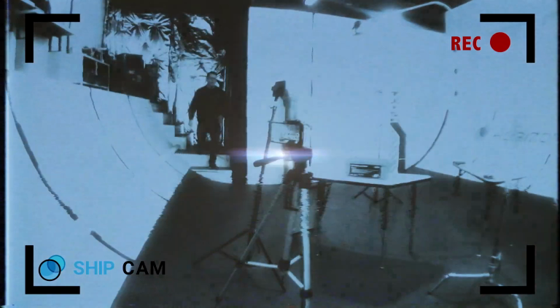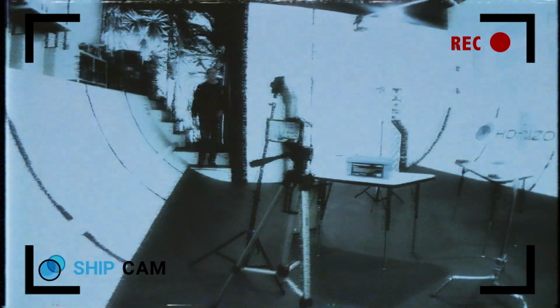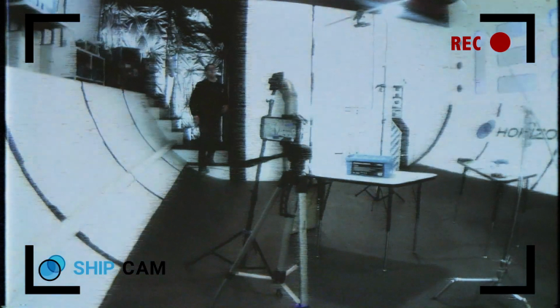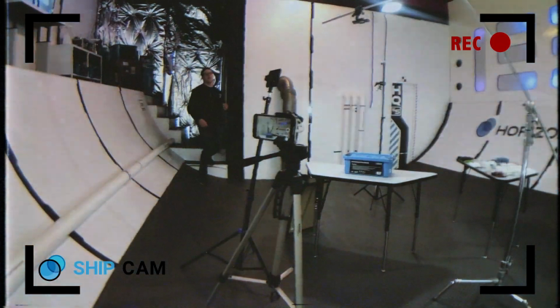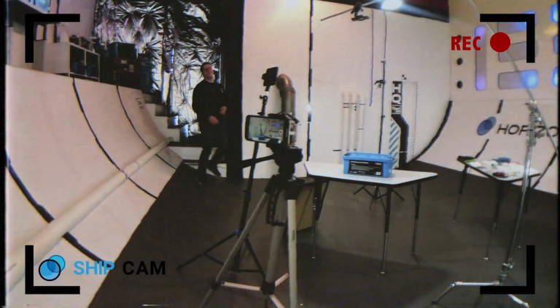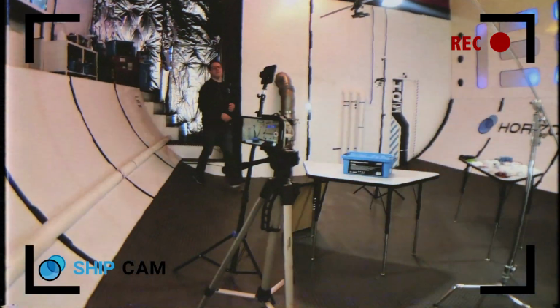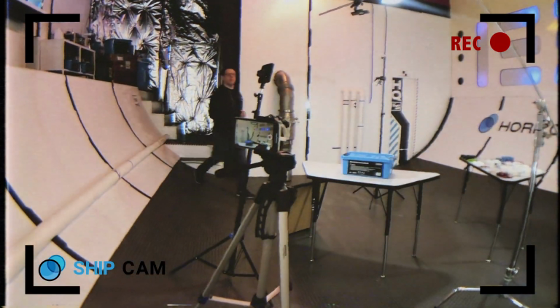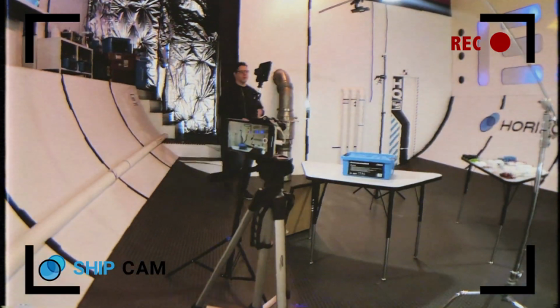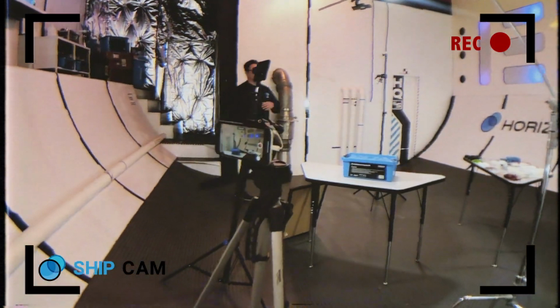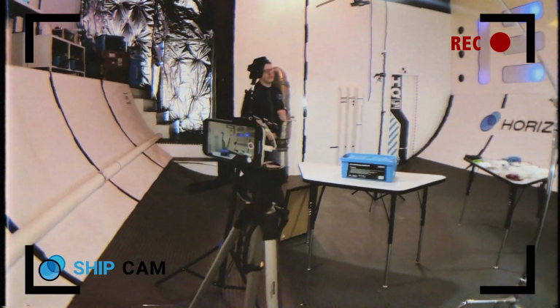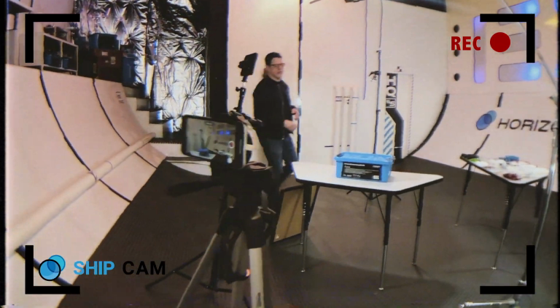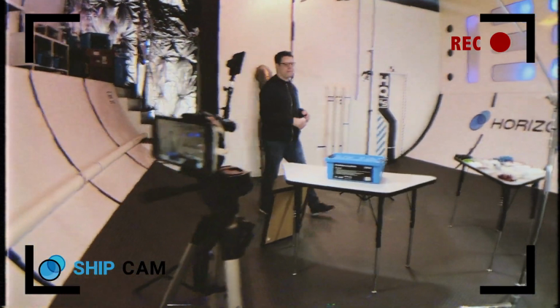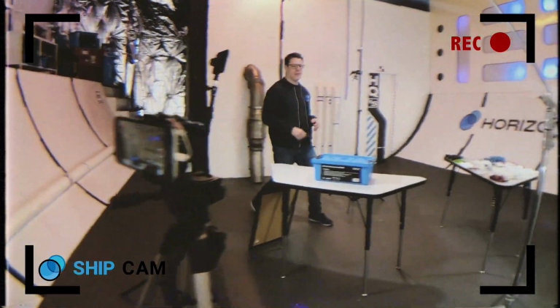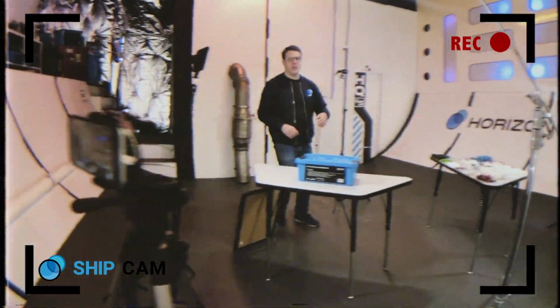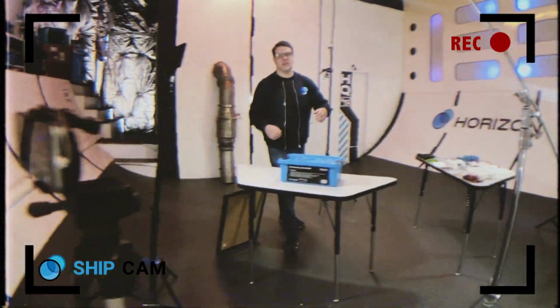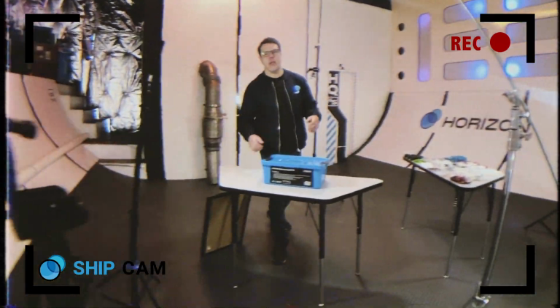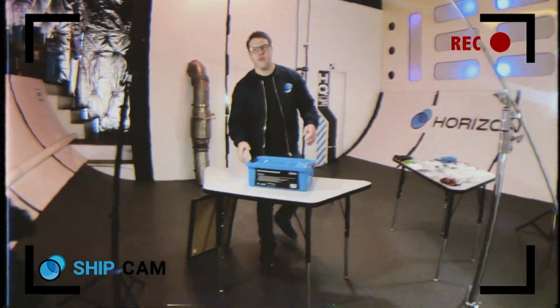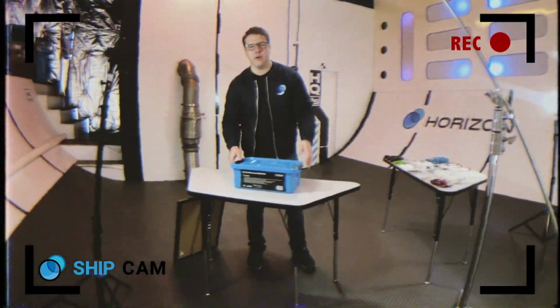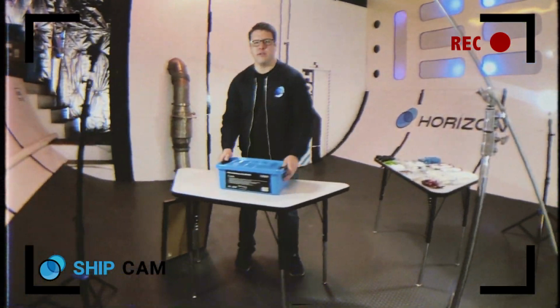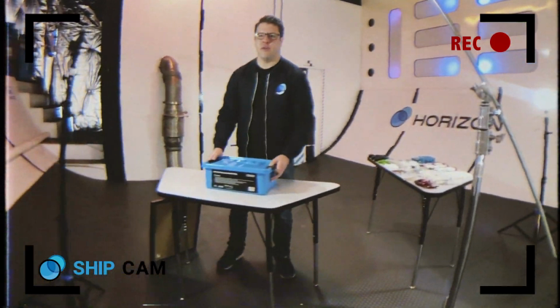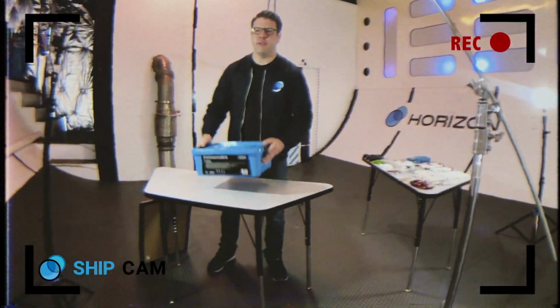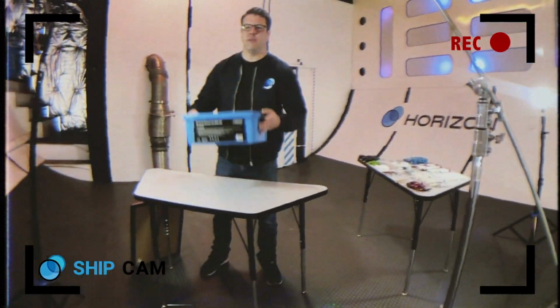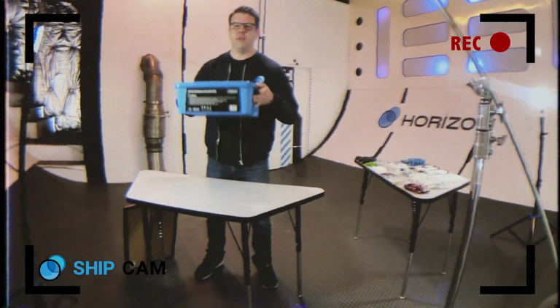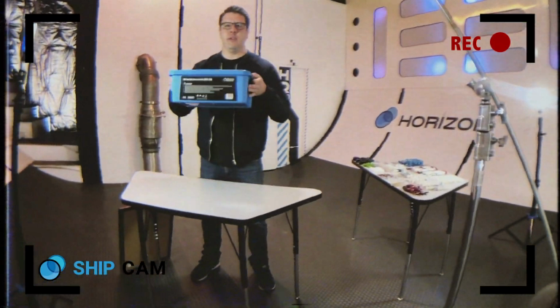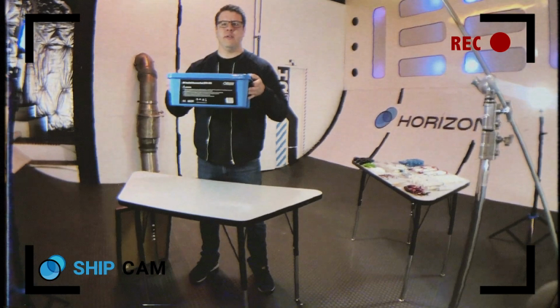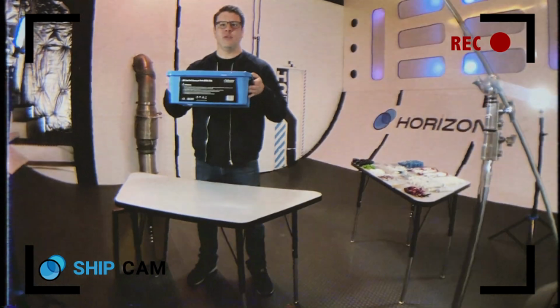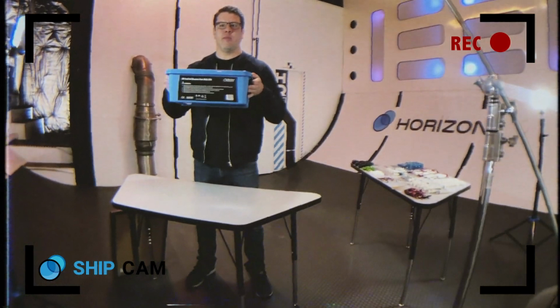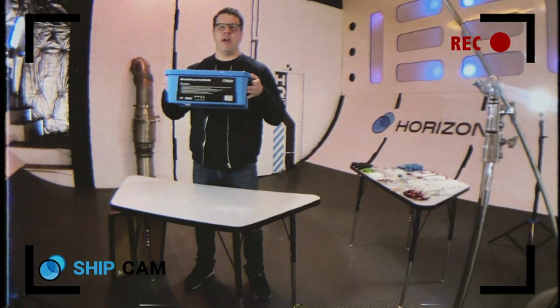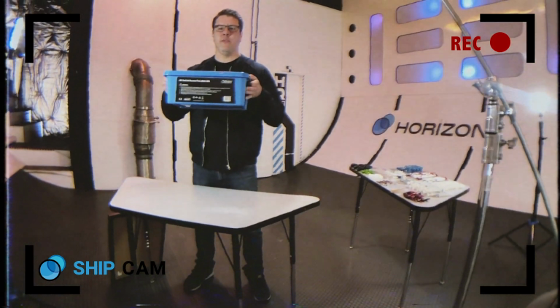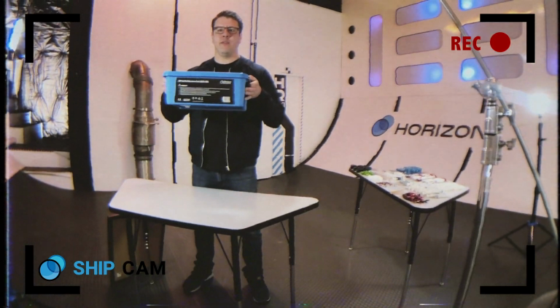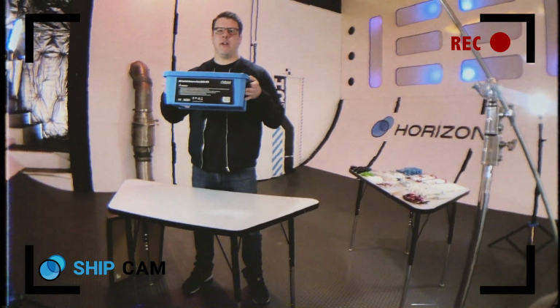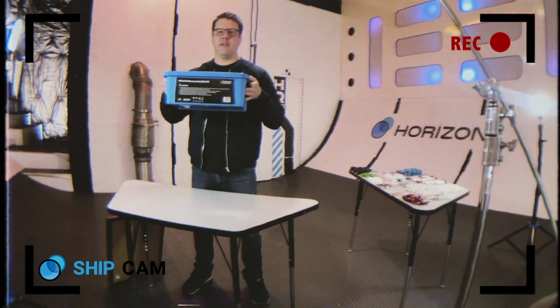Hey everyone, Steven here with Ryzen HQ. Today we're going to go into the 2MRI fill-cell car kit.